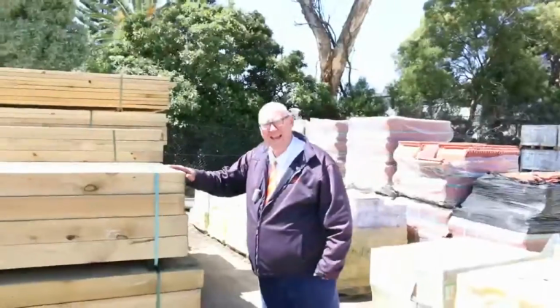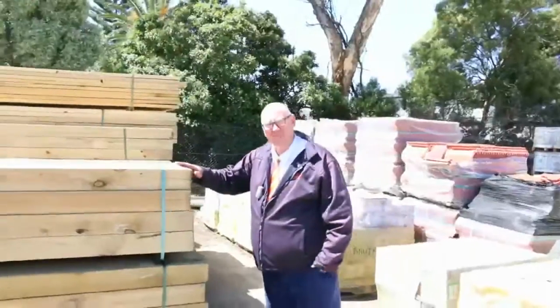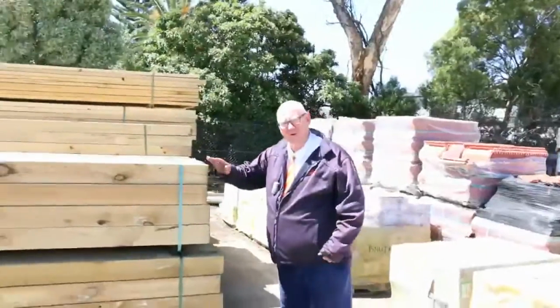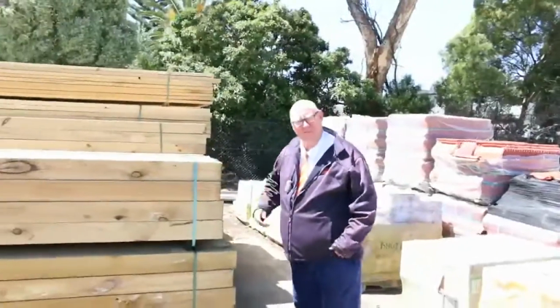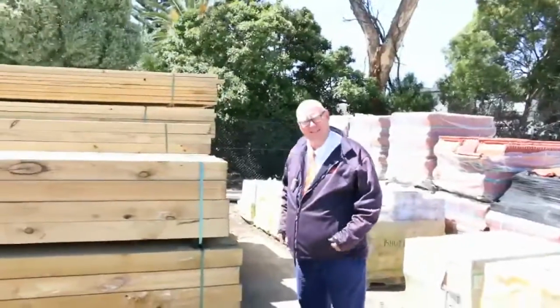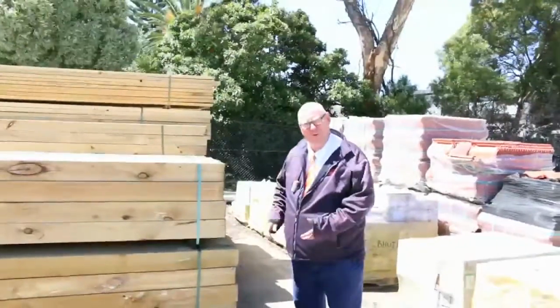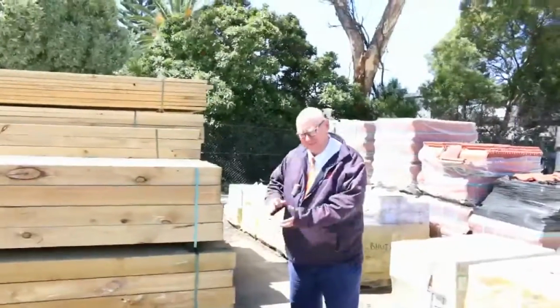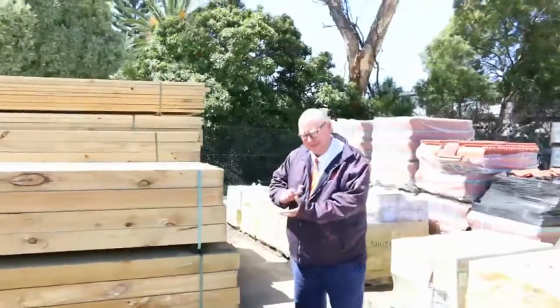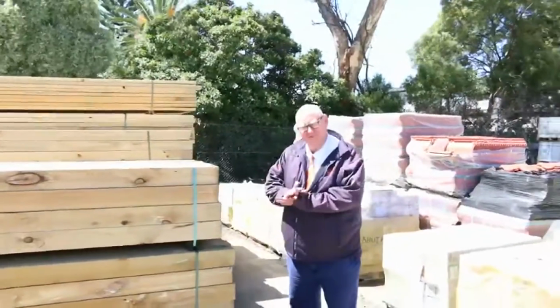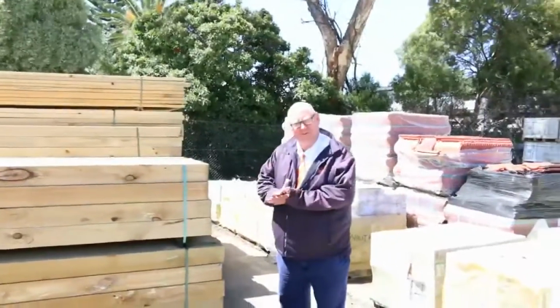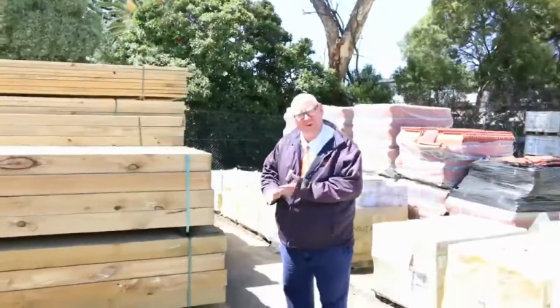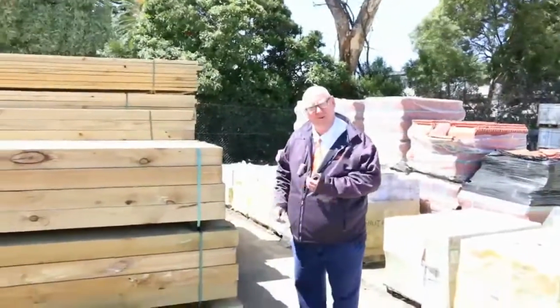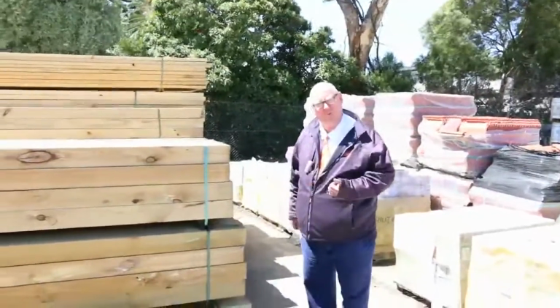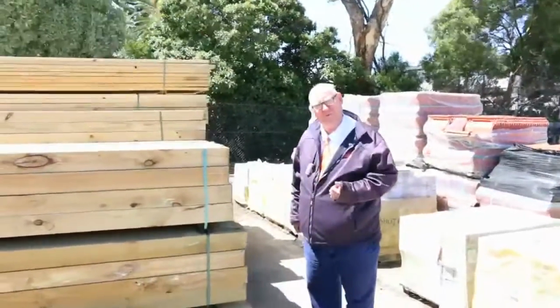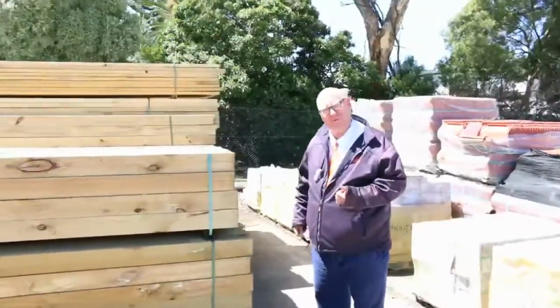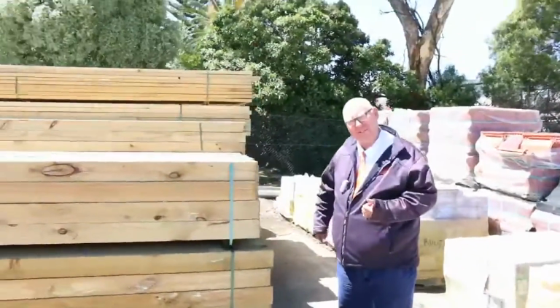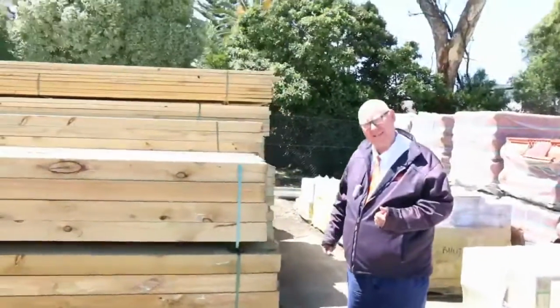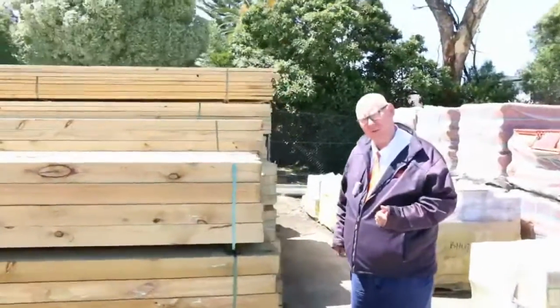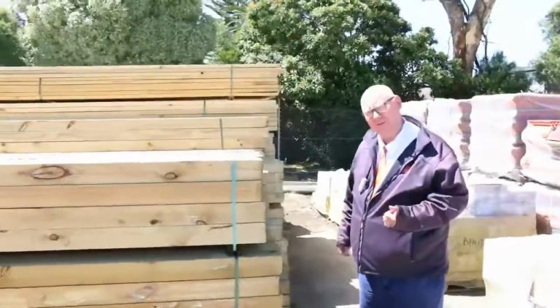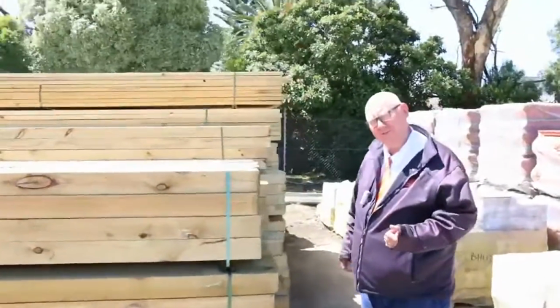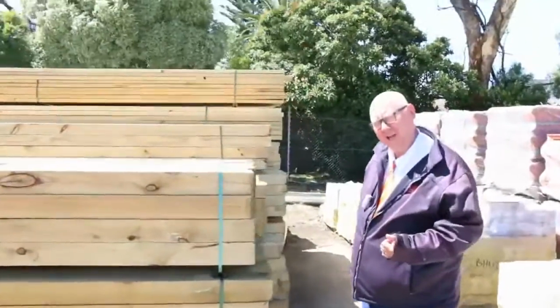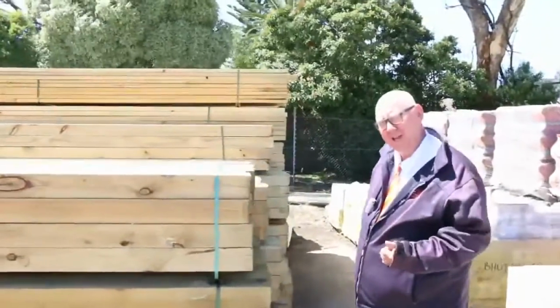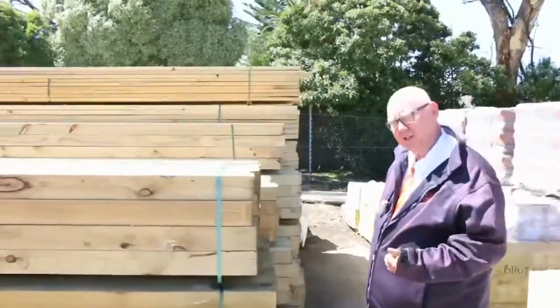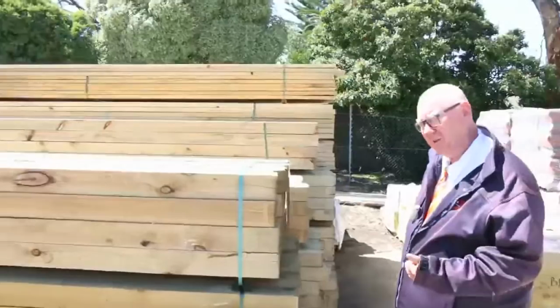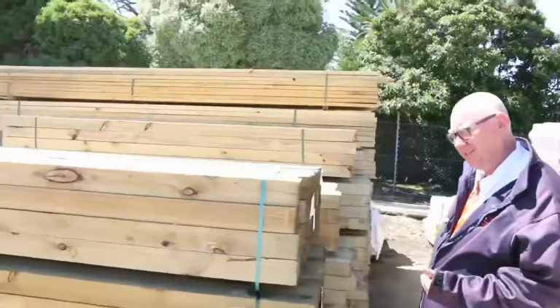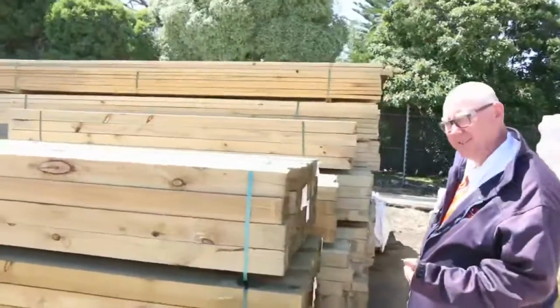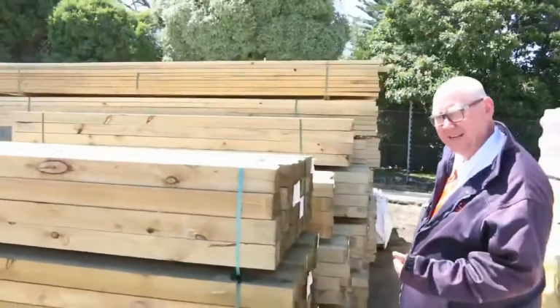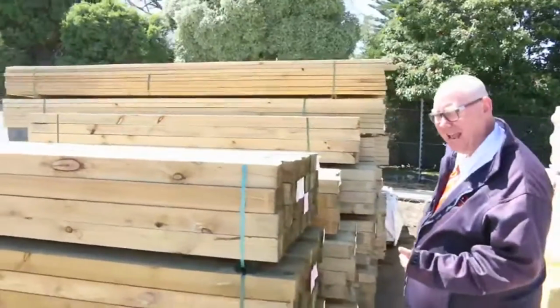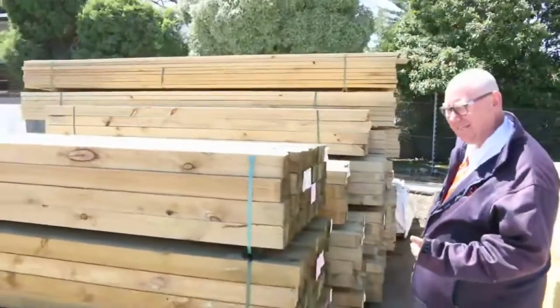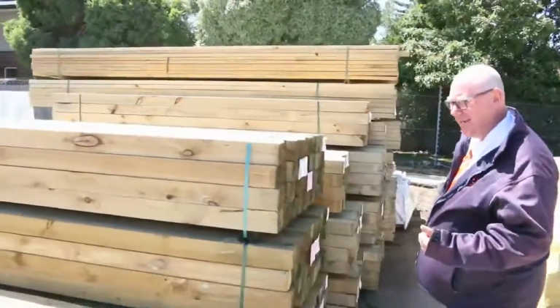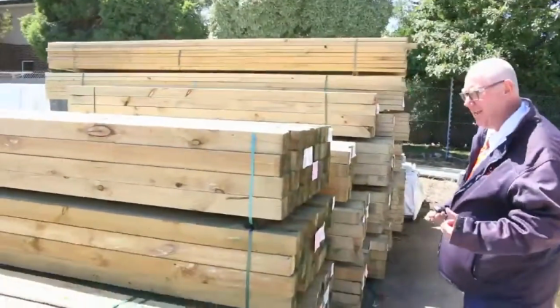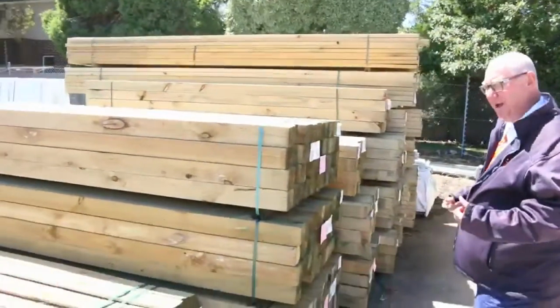G'day, Michael from Howes here once again for tomorrow's auction preview for Wednesday the 25th of Jan 2017 at 10am.